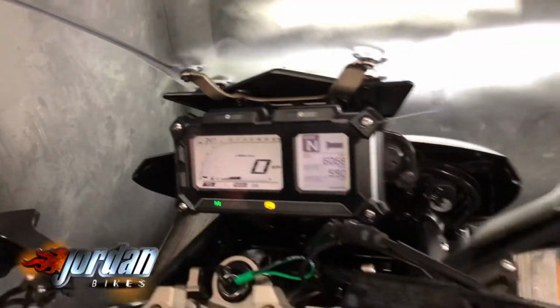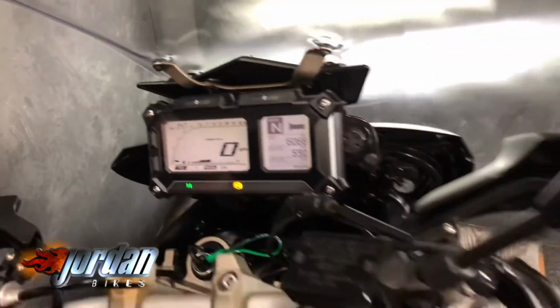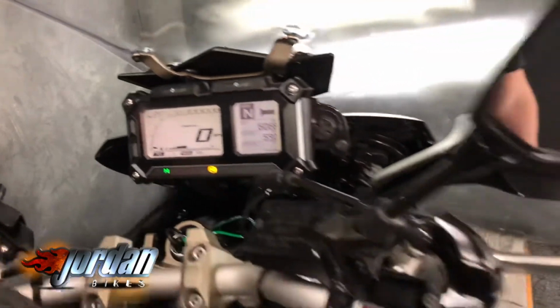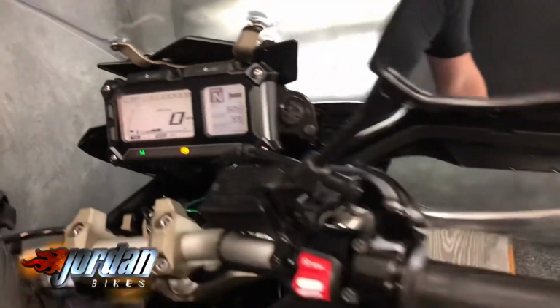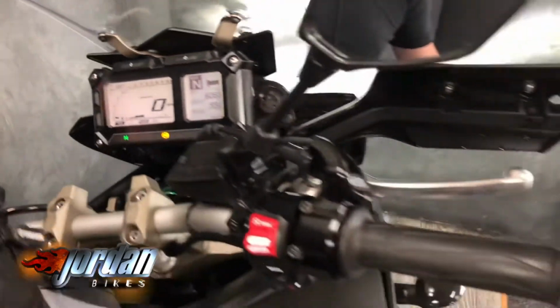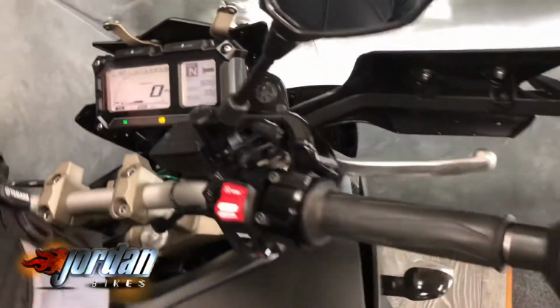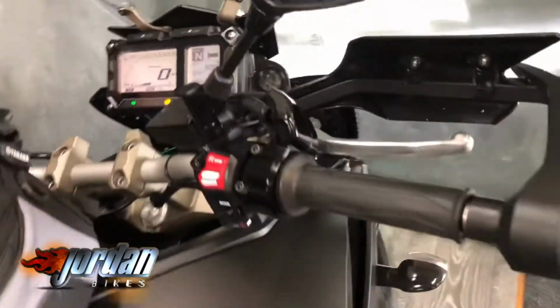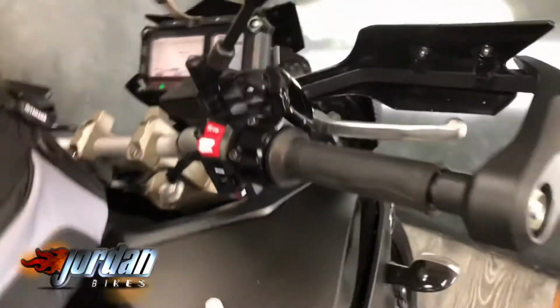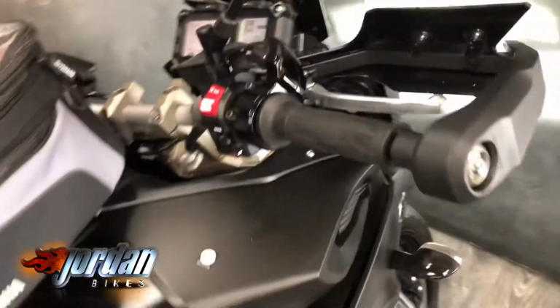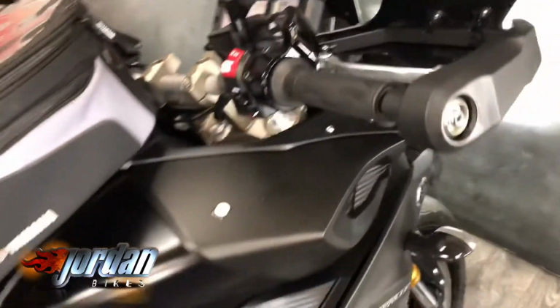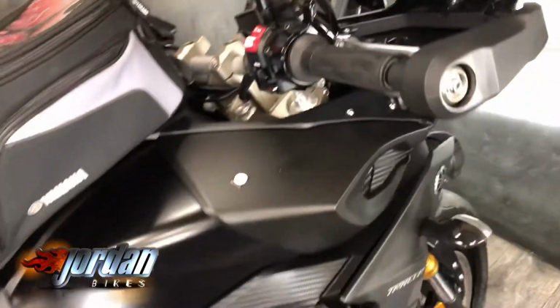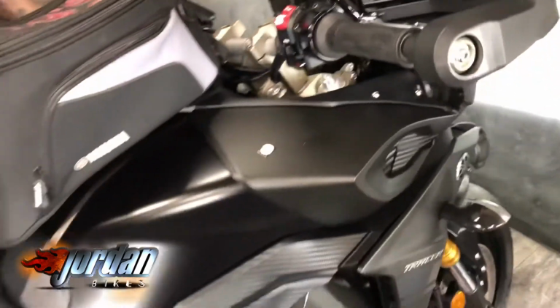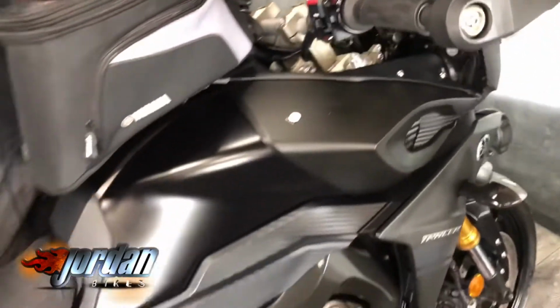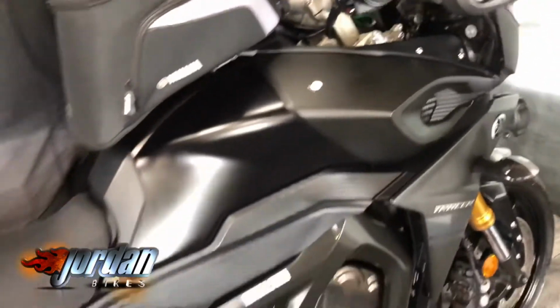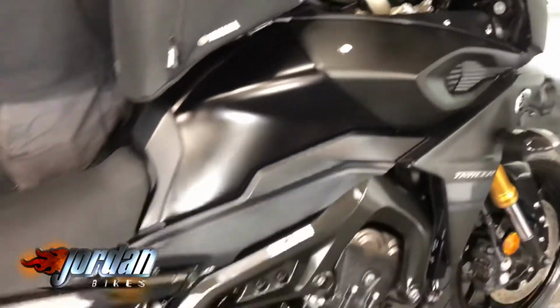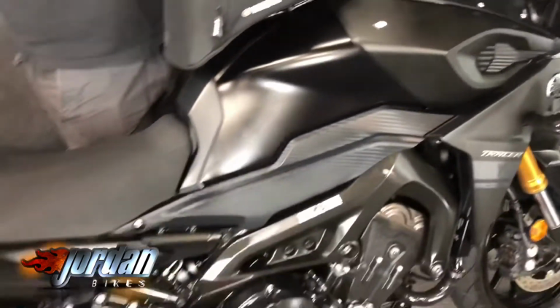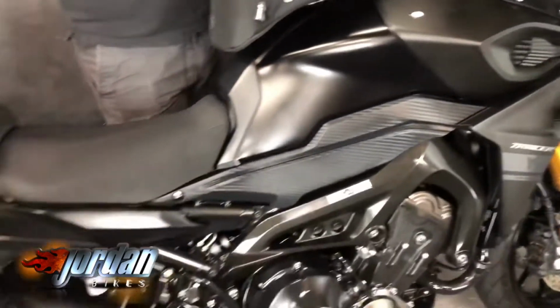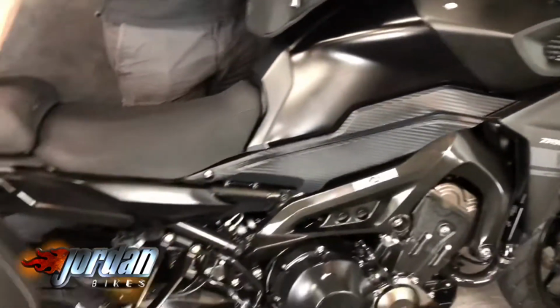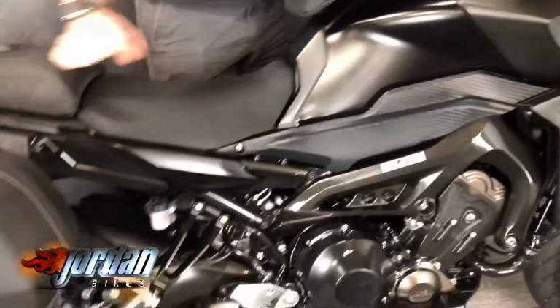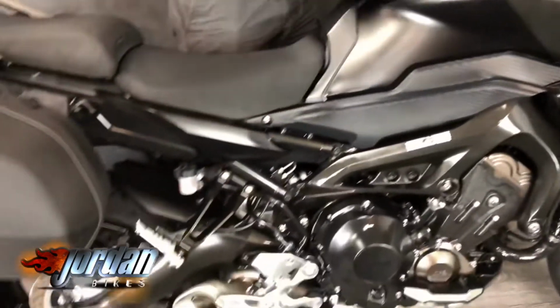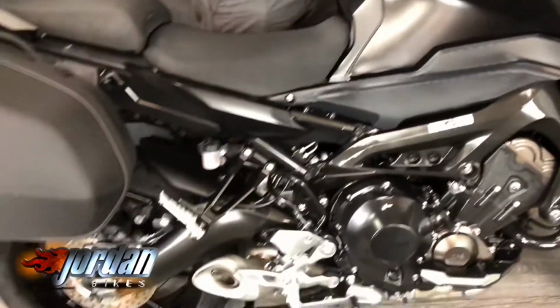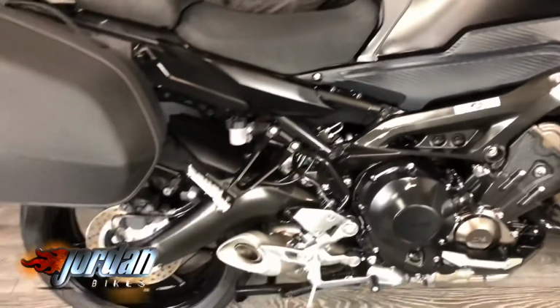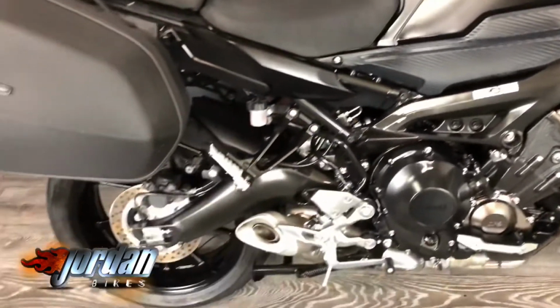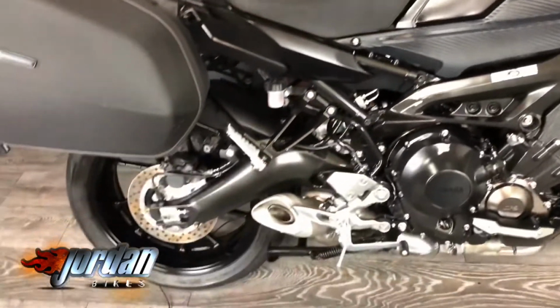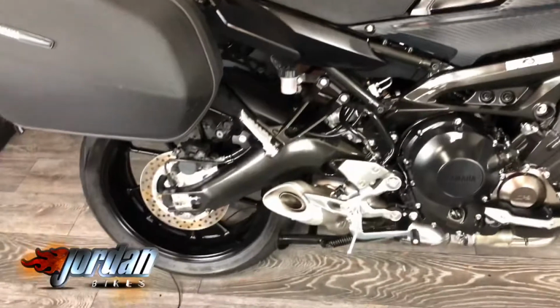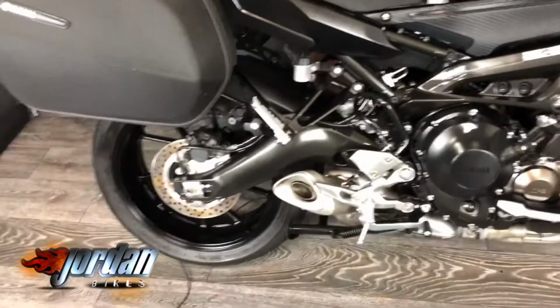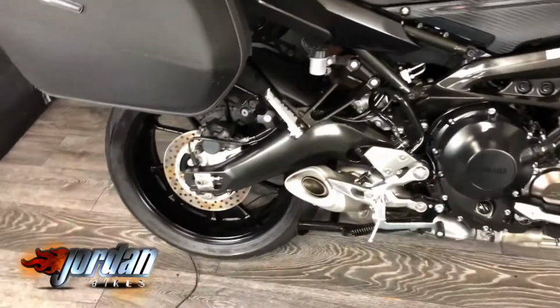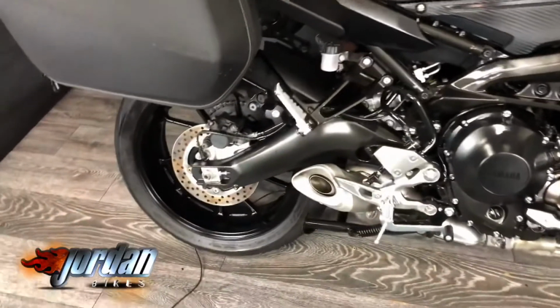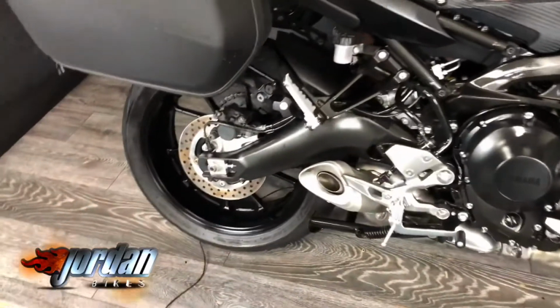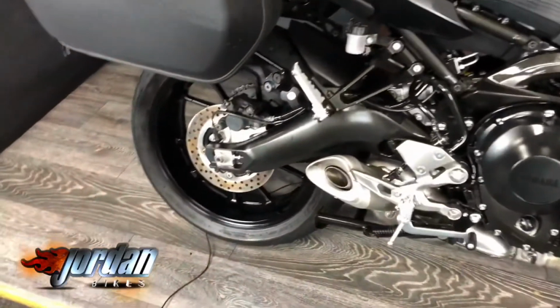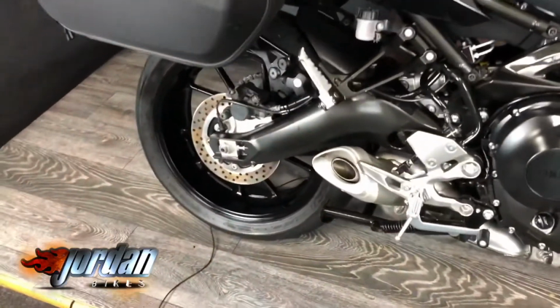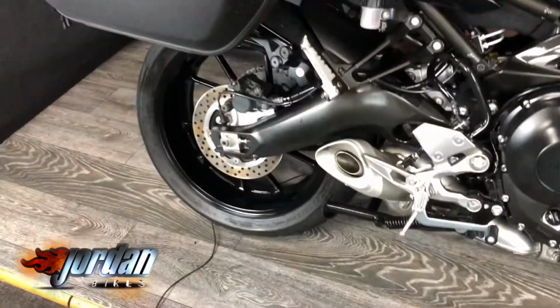It's also got heated grips, traction control, and power modes. We'll add the heated grips to the advert — I didn't realize it had those, even better! We'll give it a start for you — 850cc triple, makes a great noise.